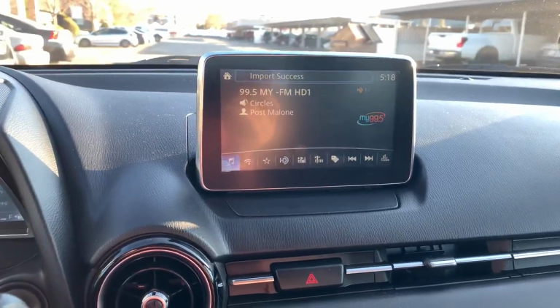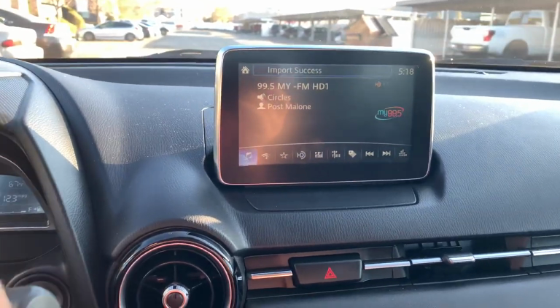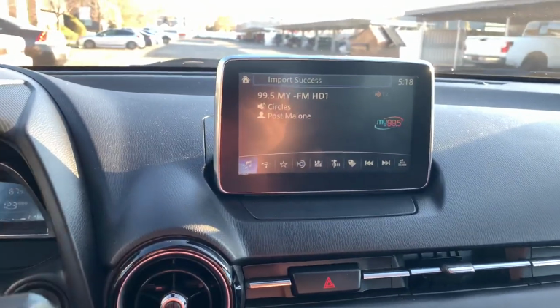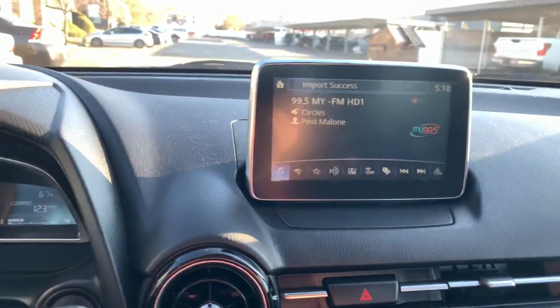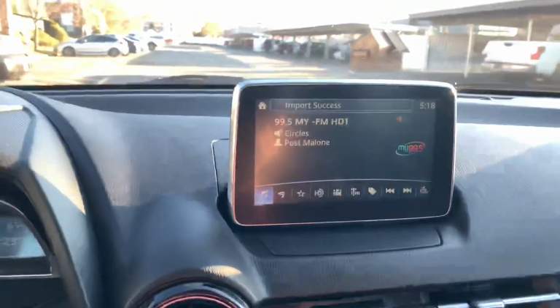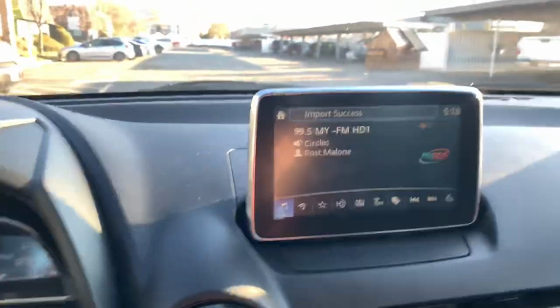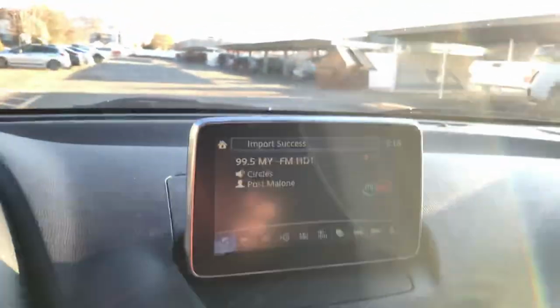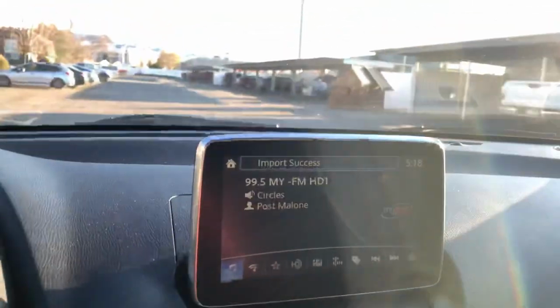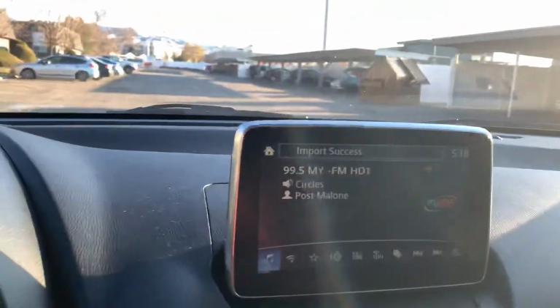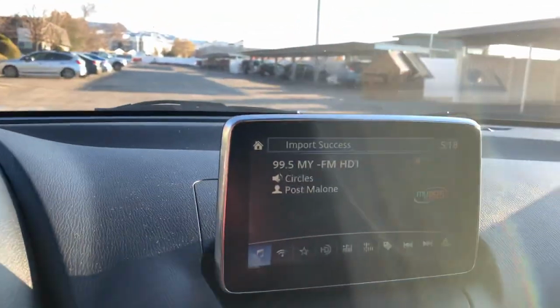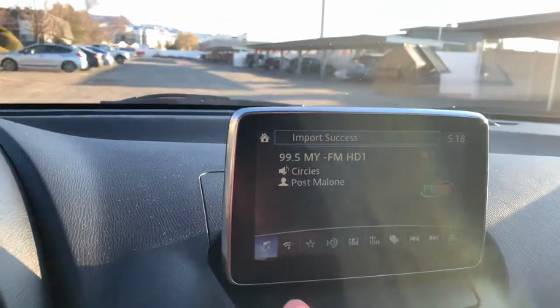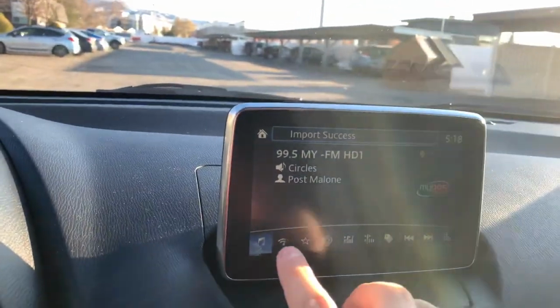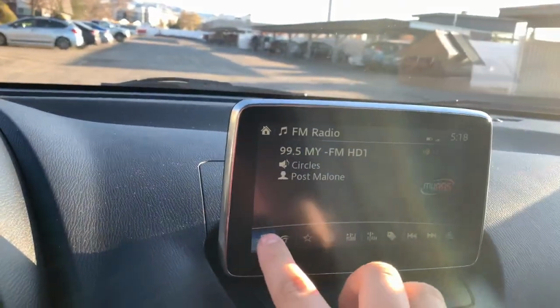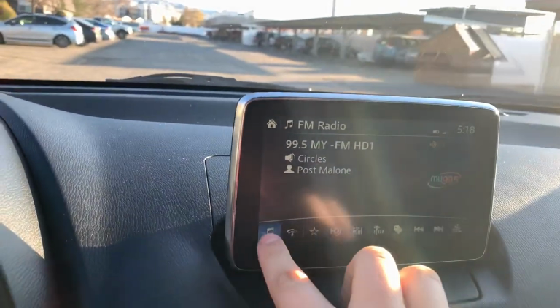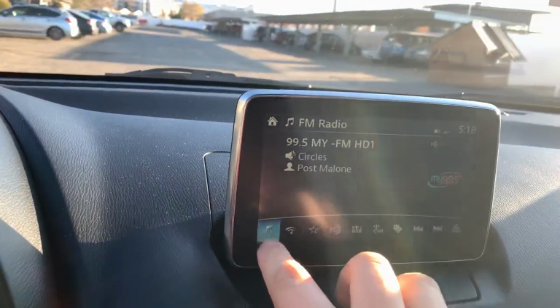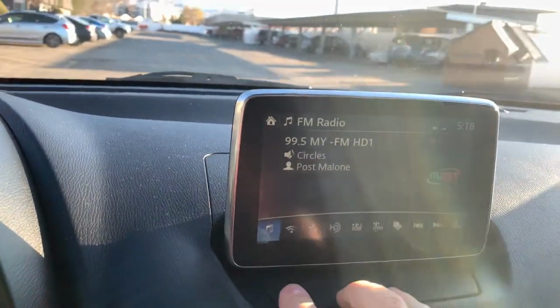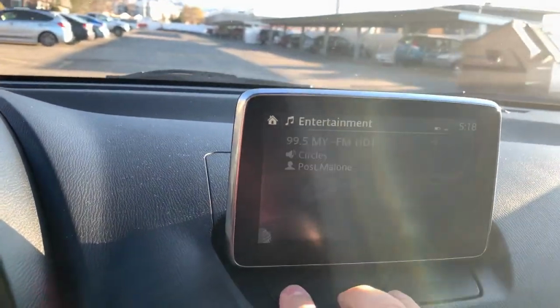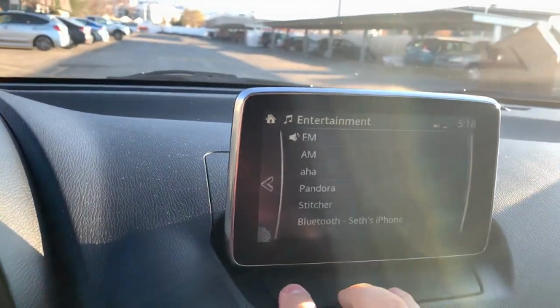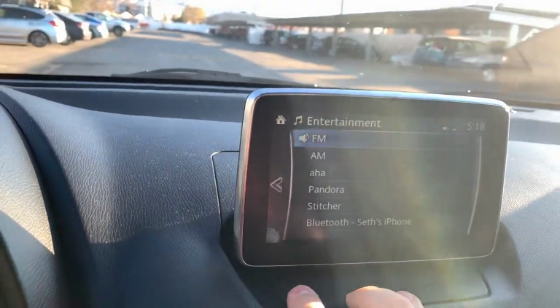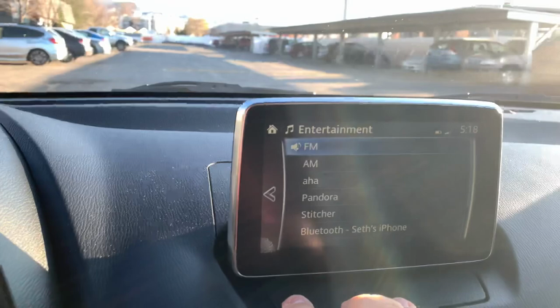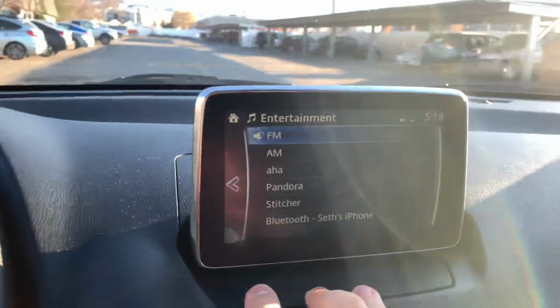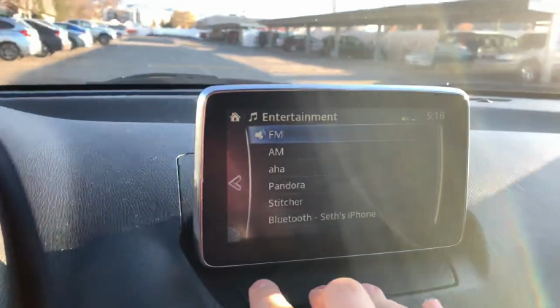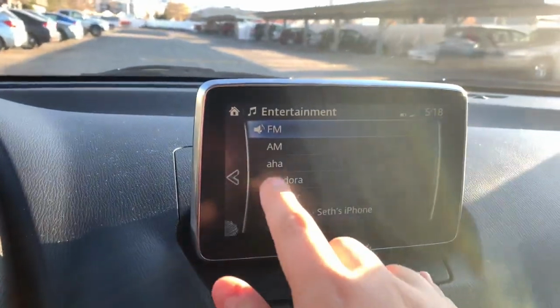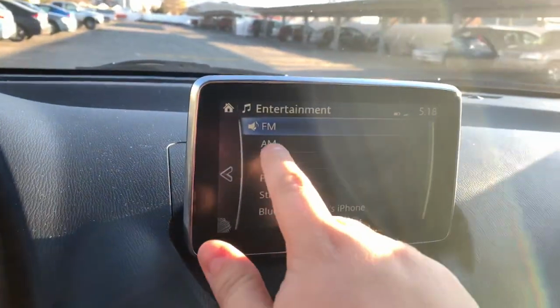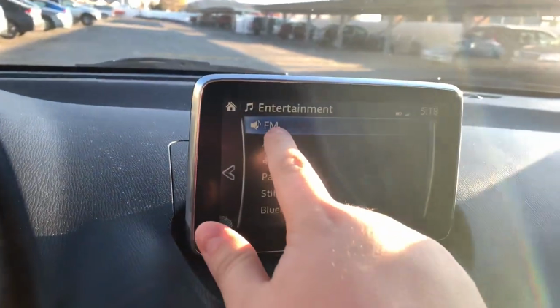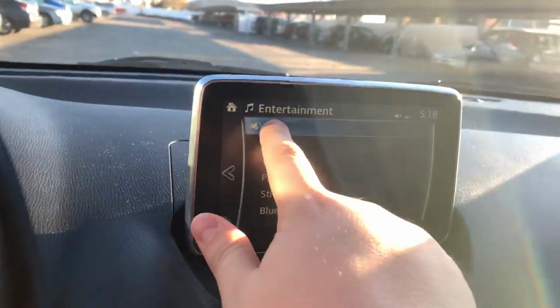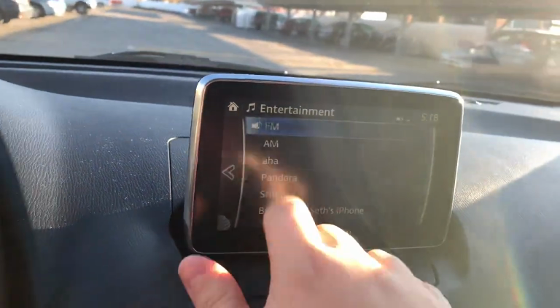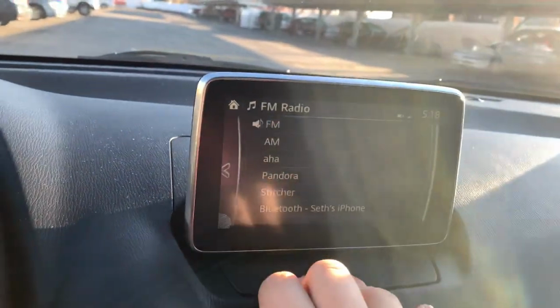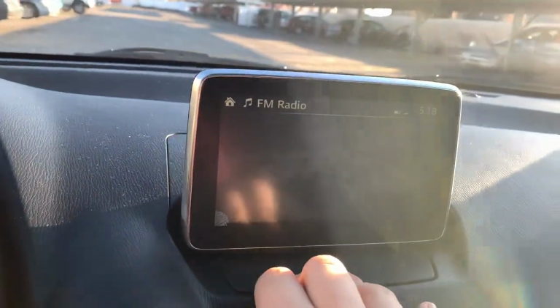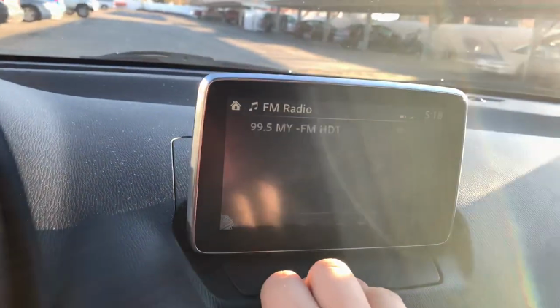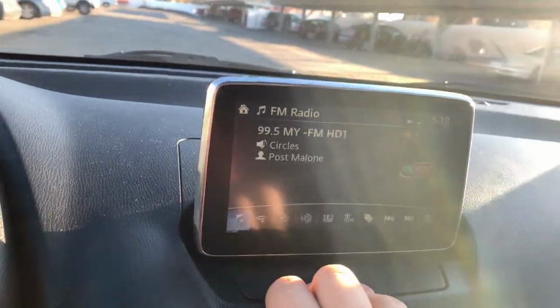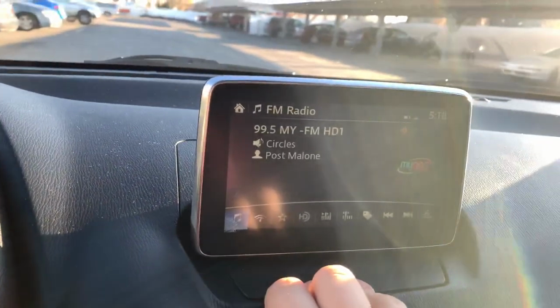Going about 10 miles an hour. Now it works.